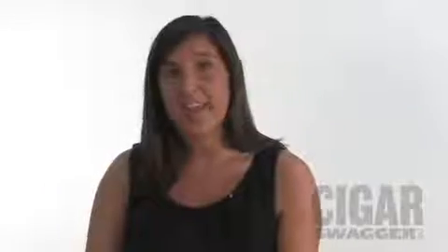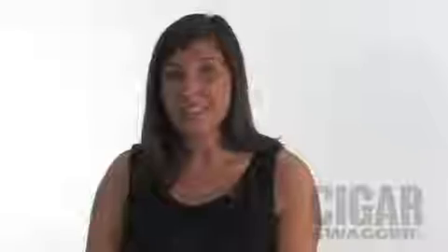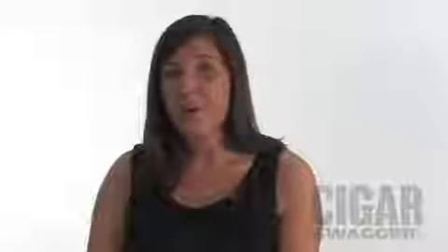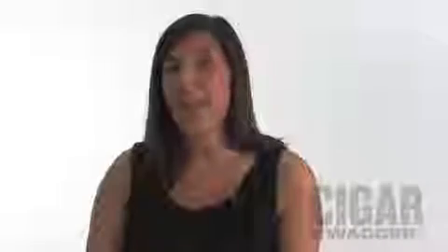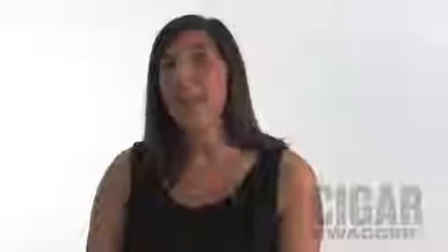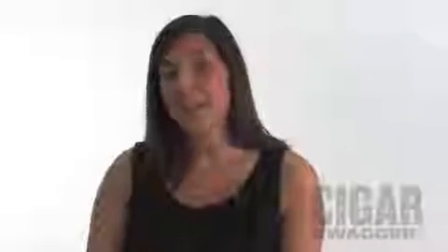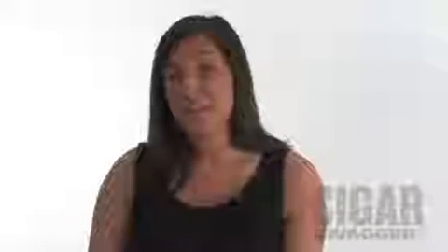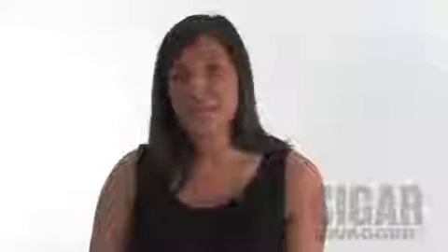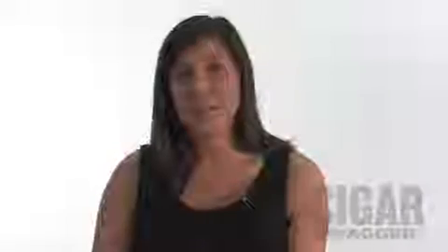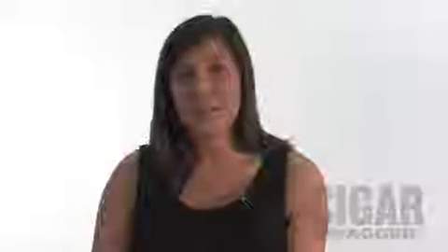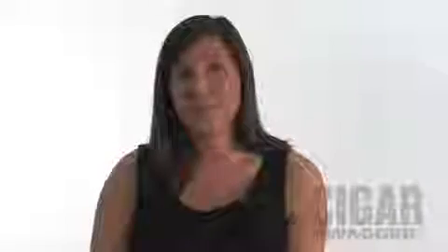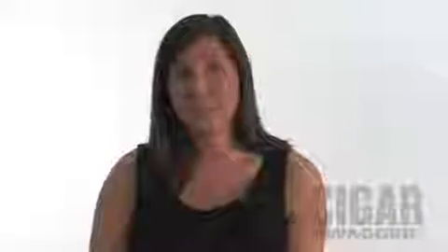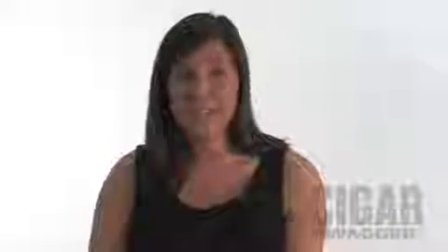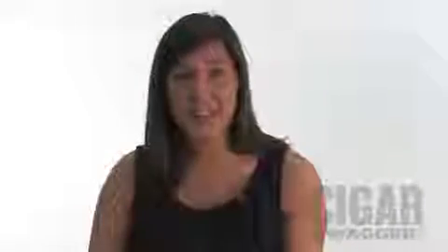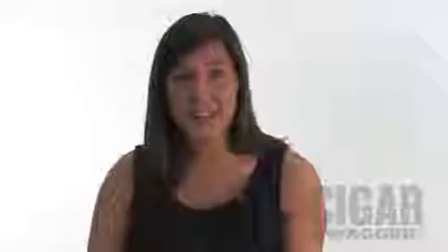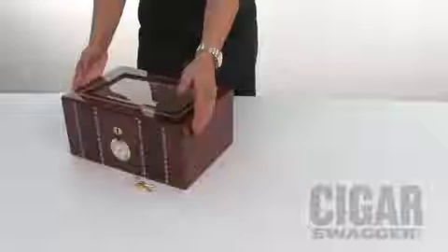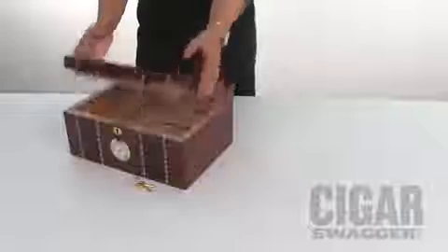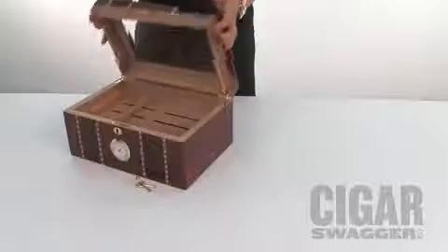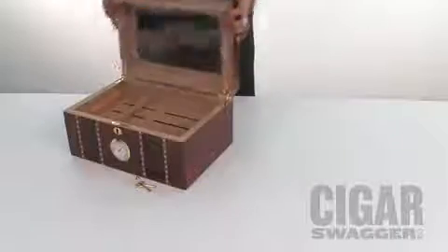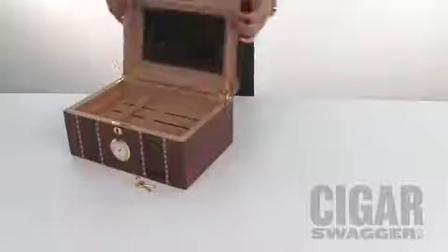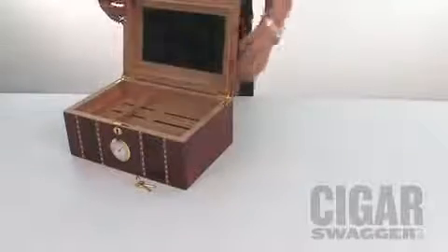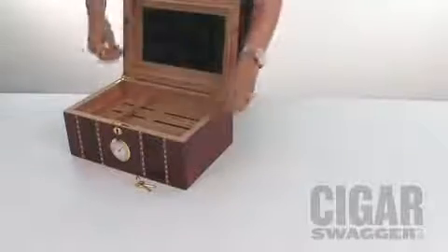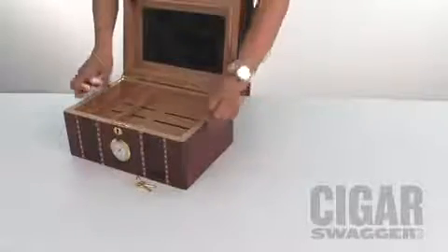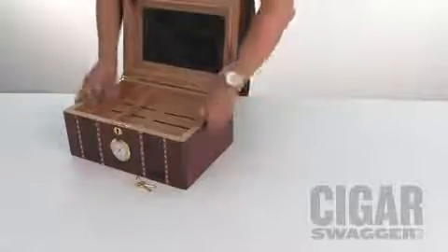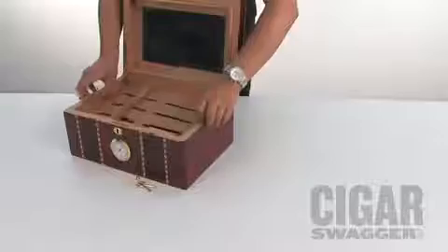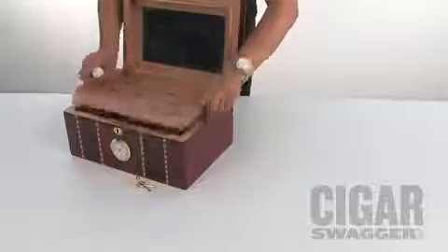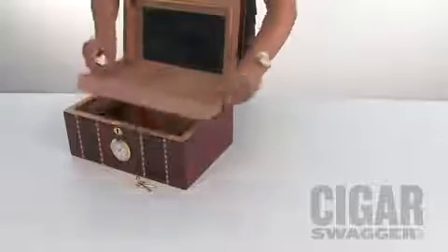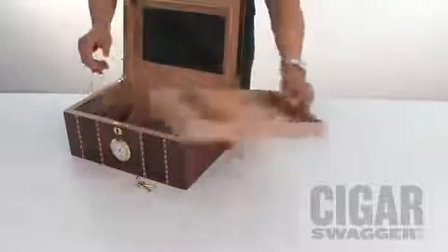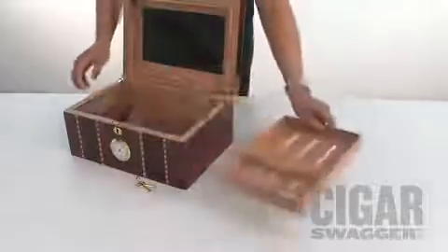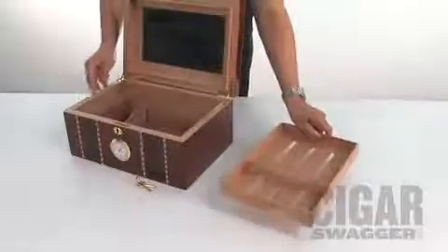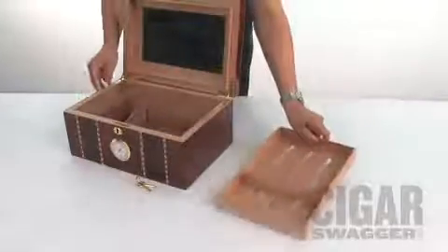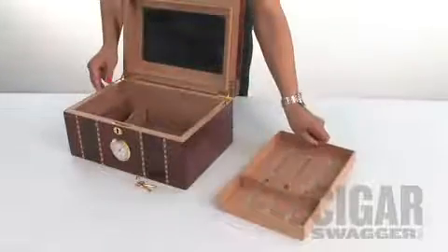This is why manufacturers use Spanish cedar. First, we're going to open the humidor and take out the Spanish cedar shelf.